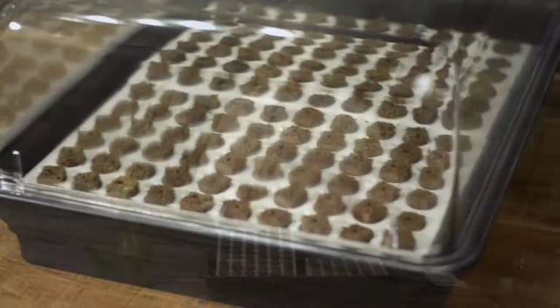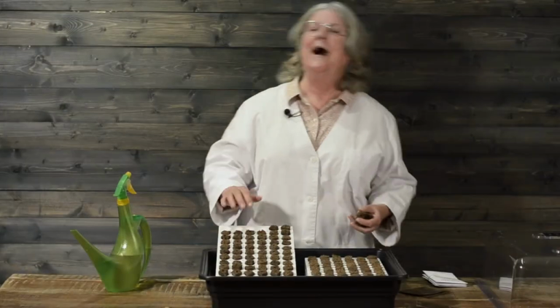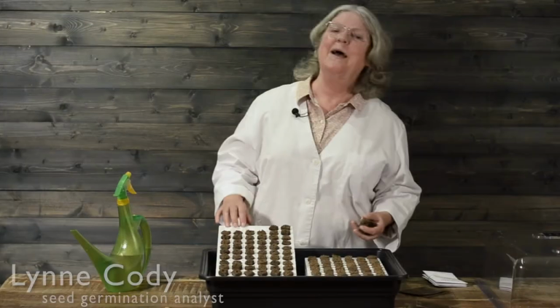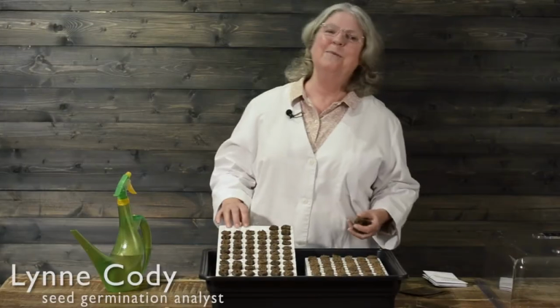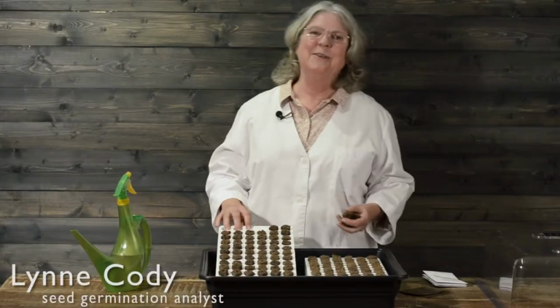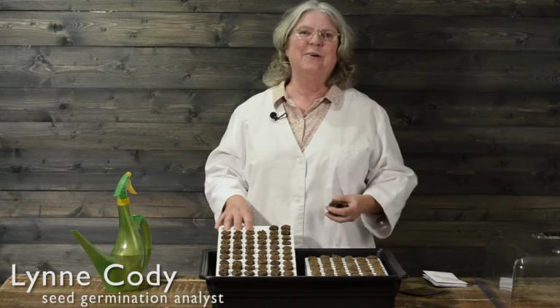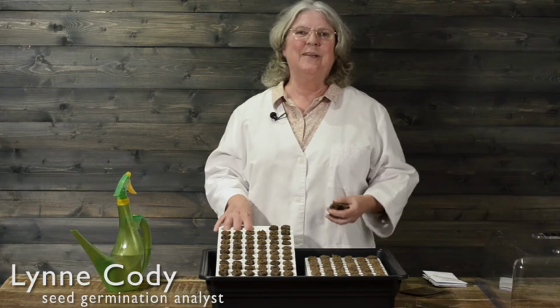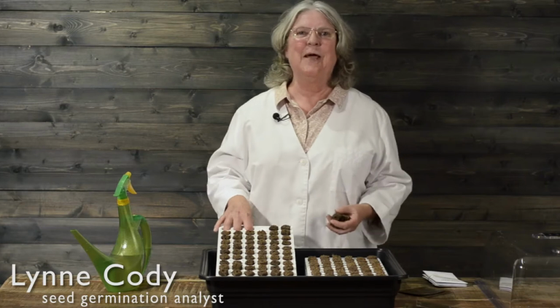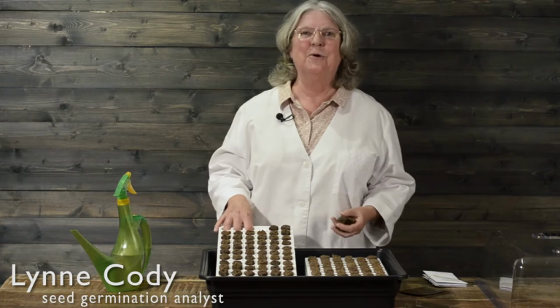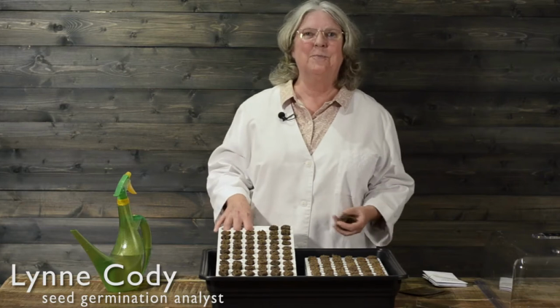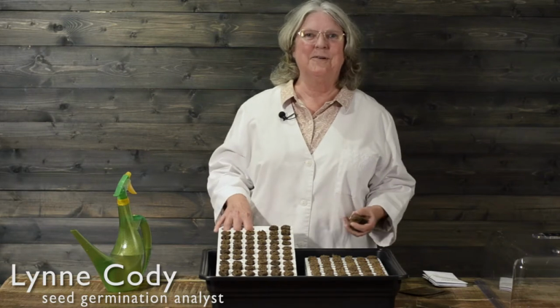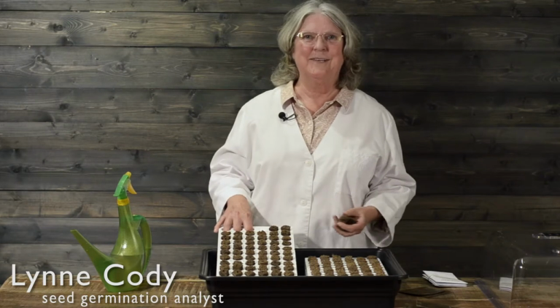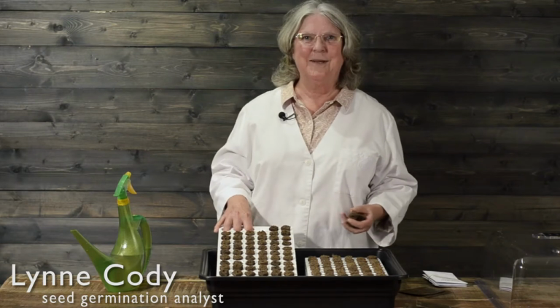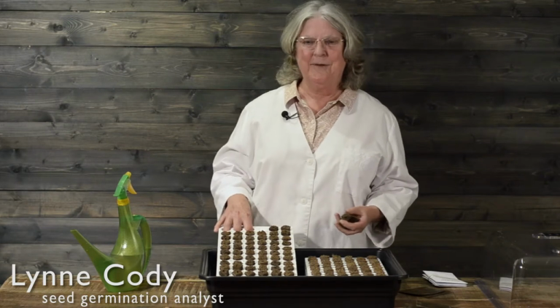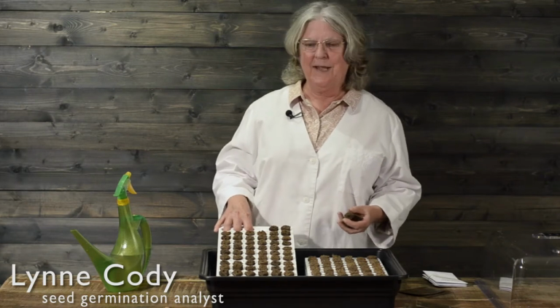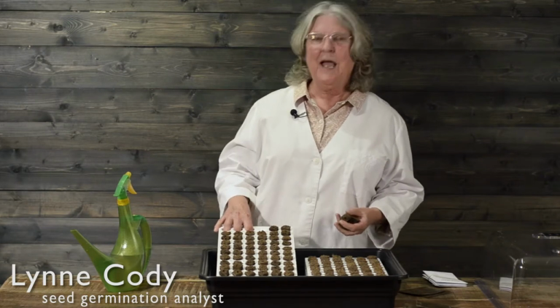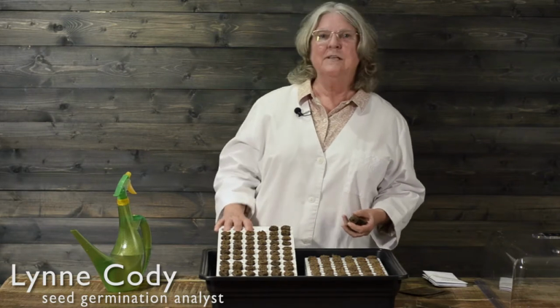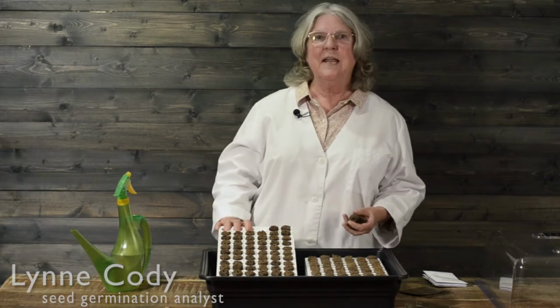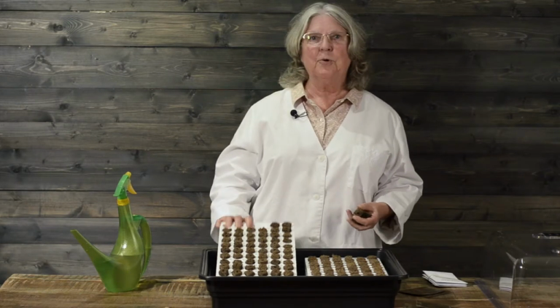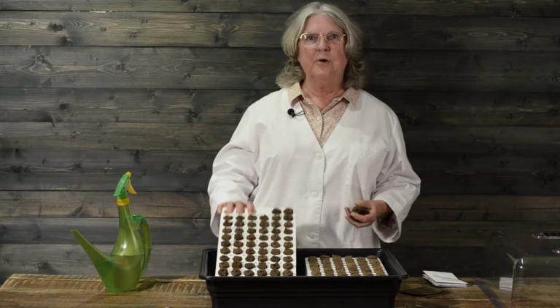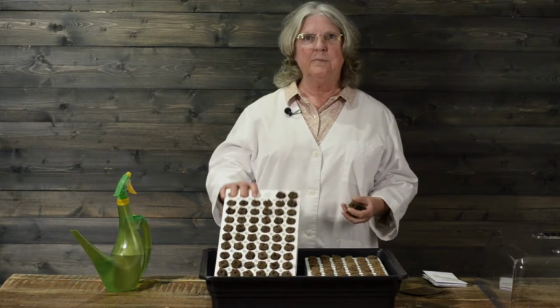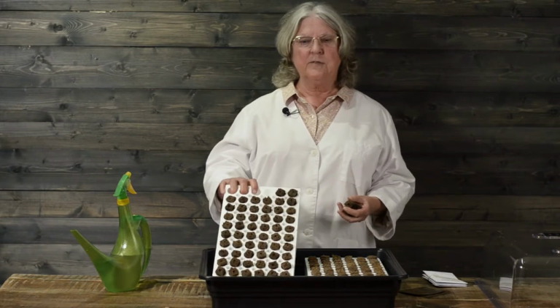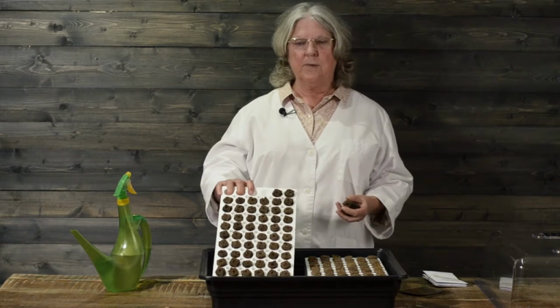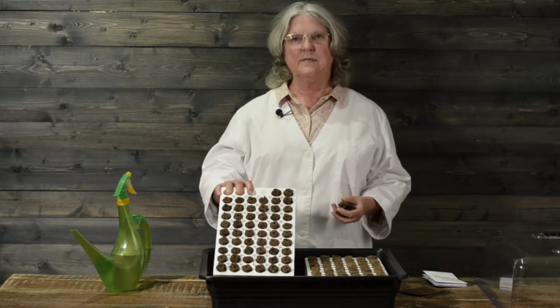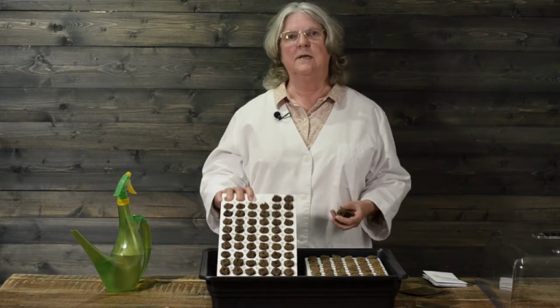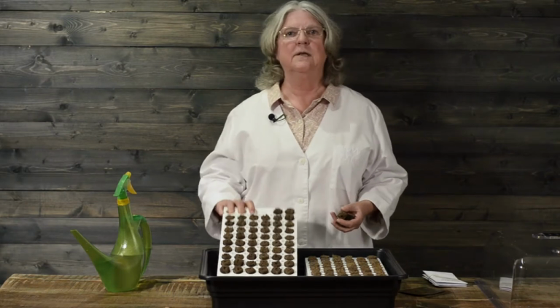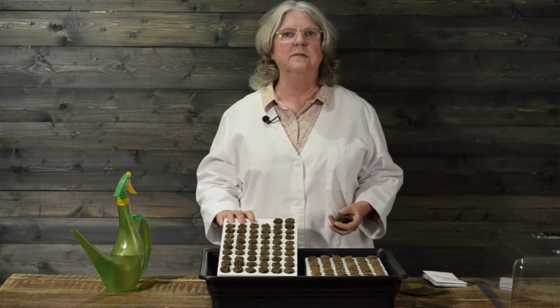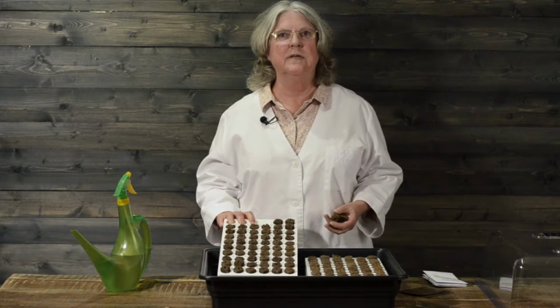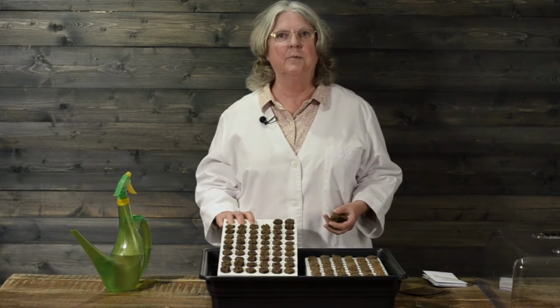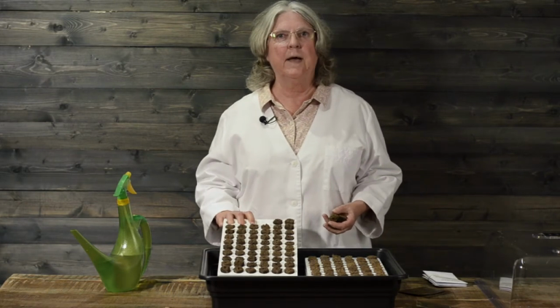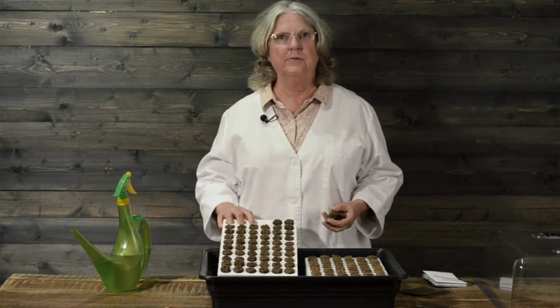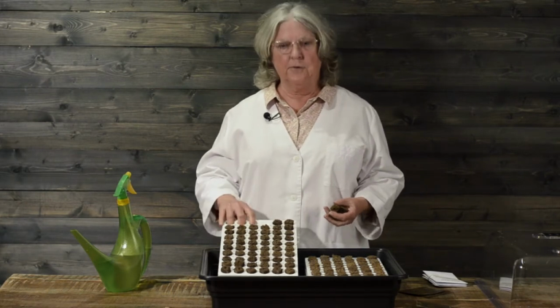Hi, I'm Lynn Cody and I work with Park Seed Company. Today we're going to be sowing seed into the double bio dome.